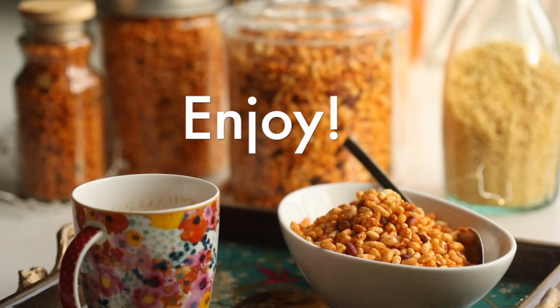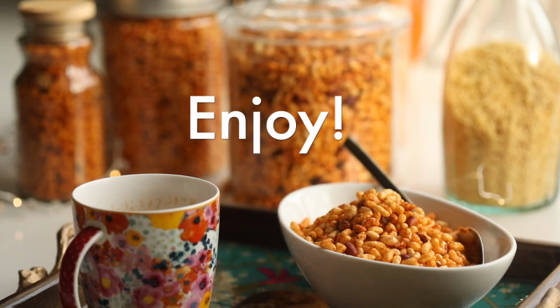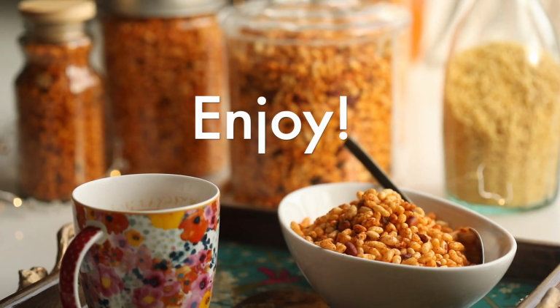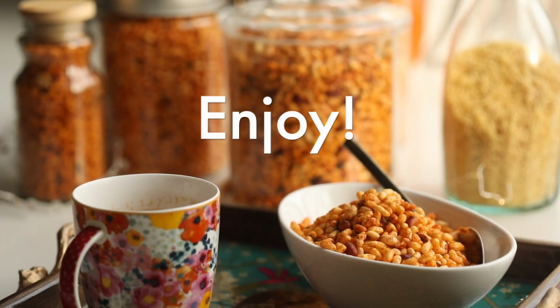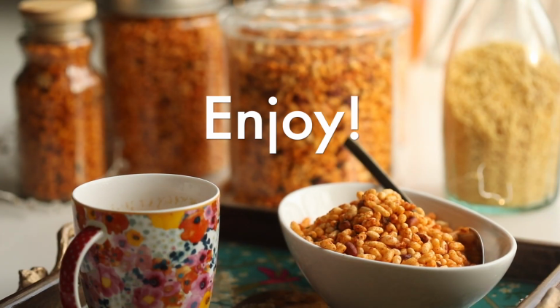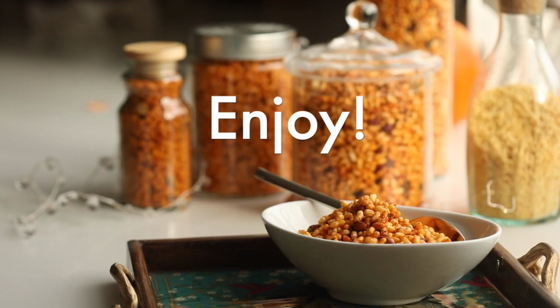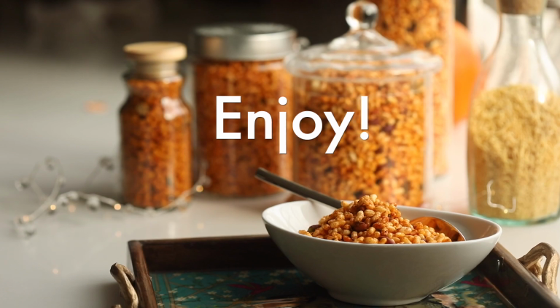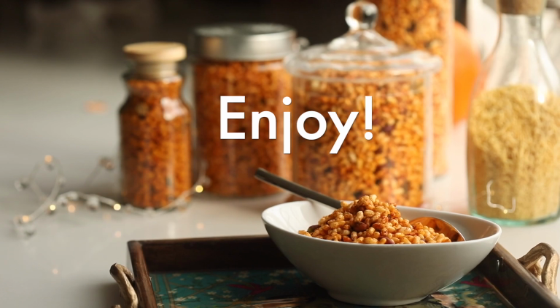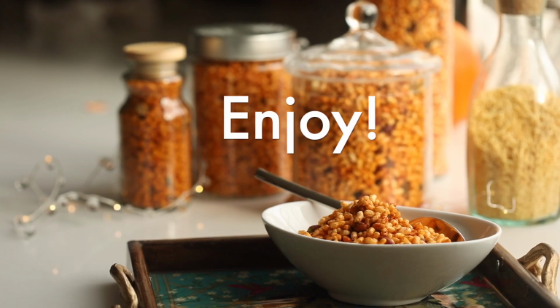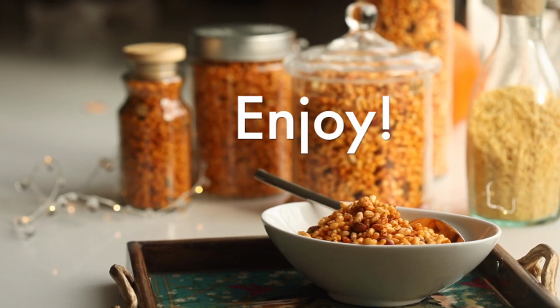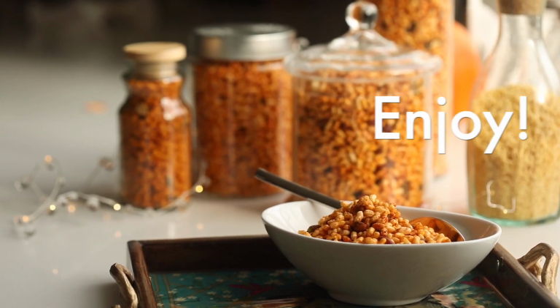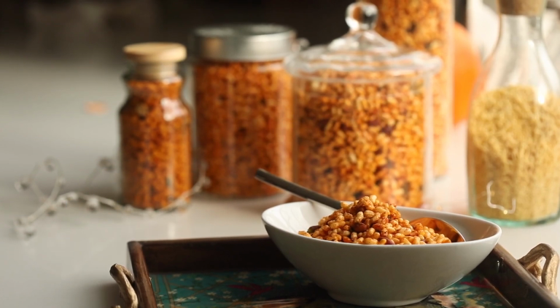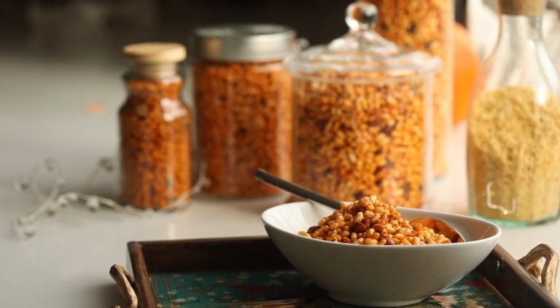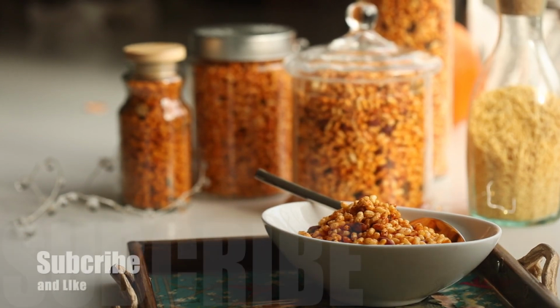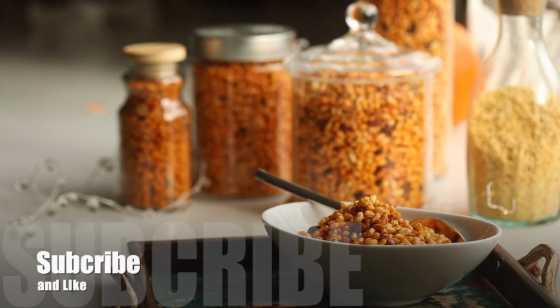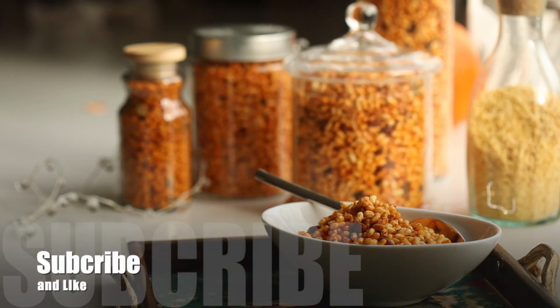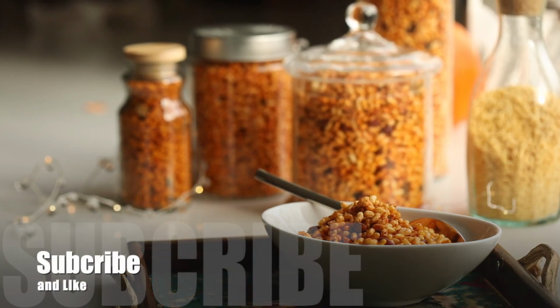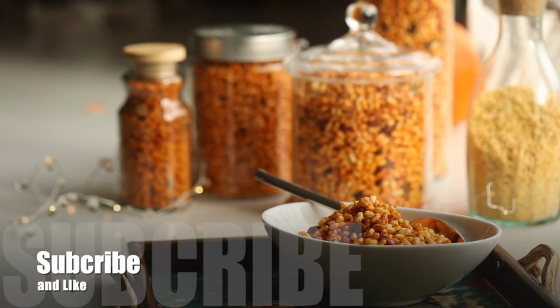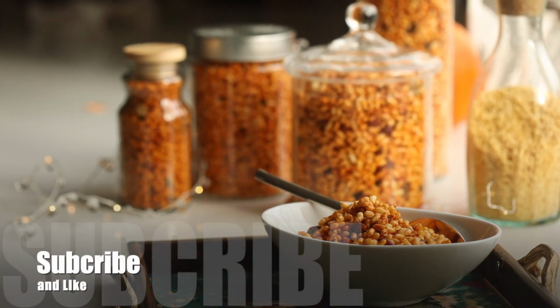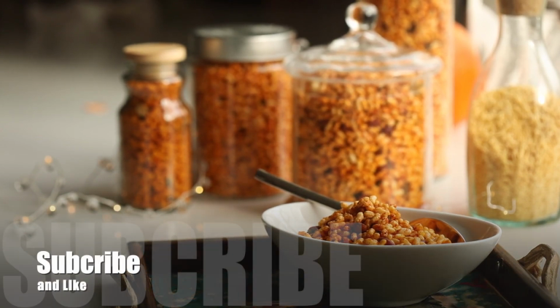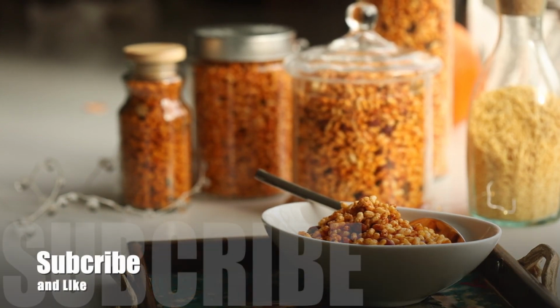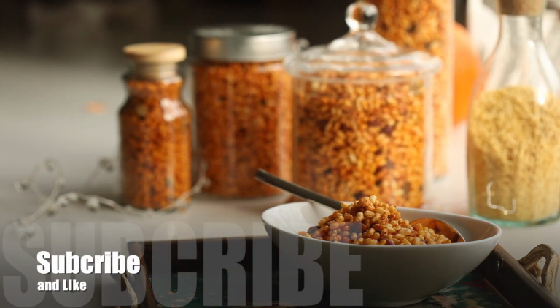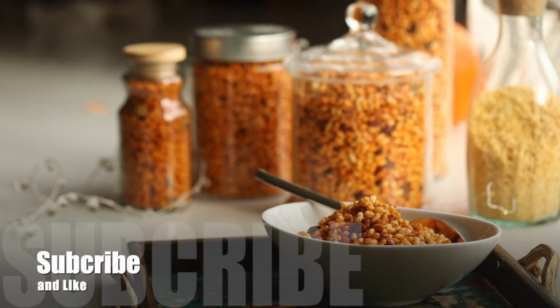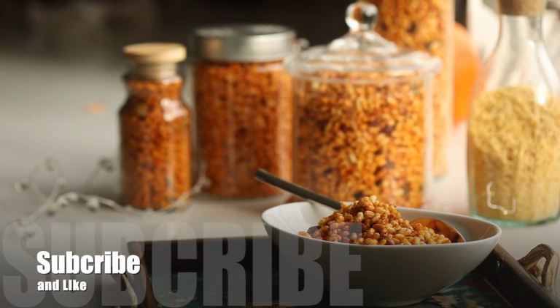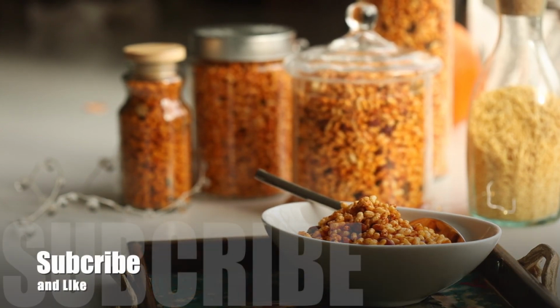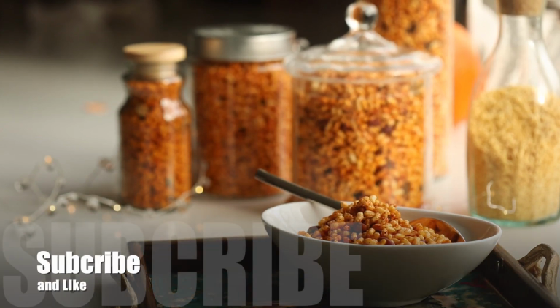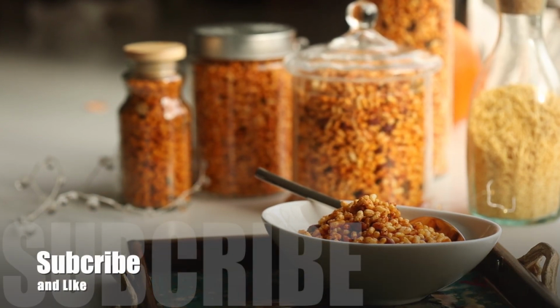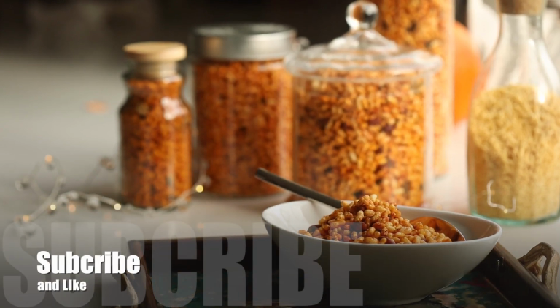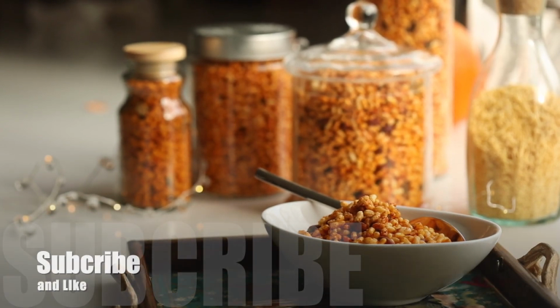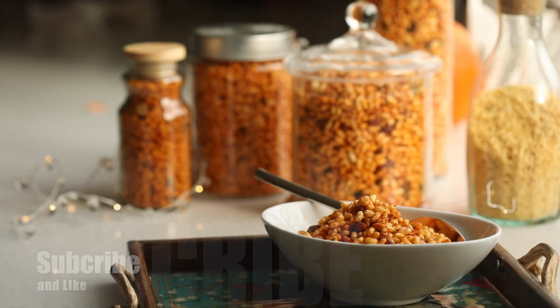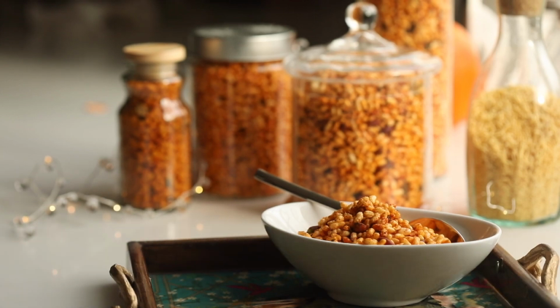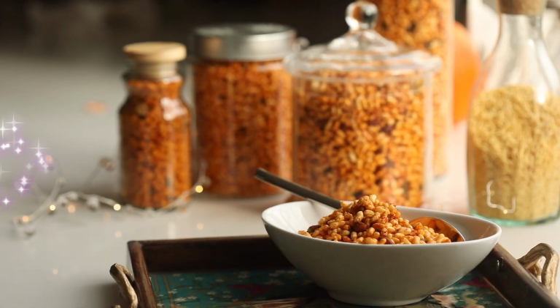If you make this traditional authentic recipe of Bhadang or Karapuri, please tag me, and happy happy Diwali! Have a wonderful relaxed time. Enjoy this with a cup of tea or coffee. Love you guys, see you later.